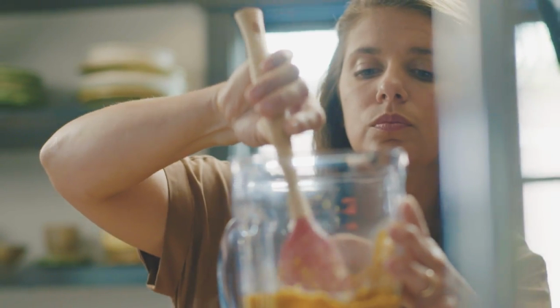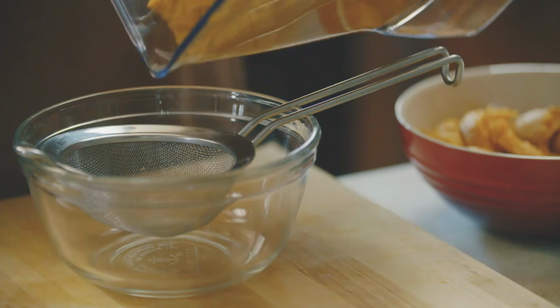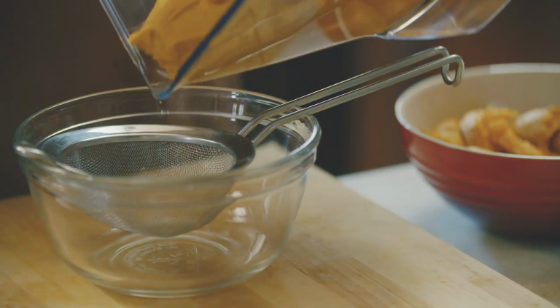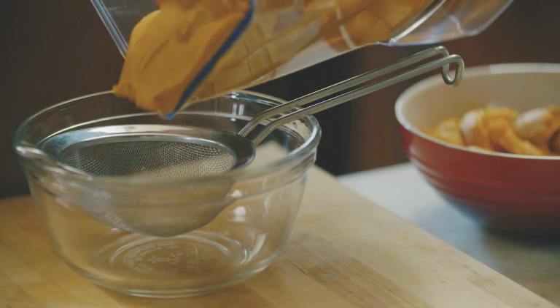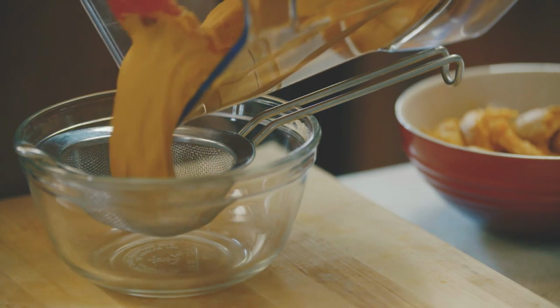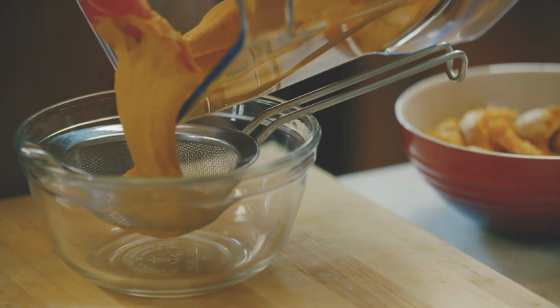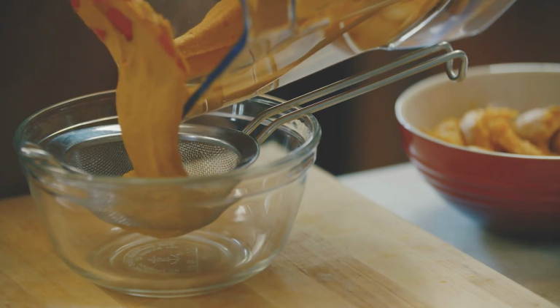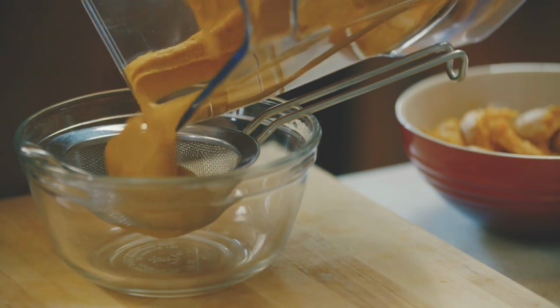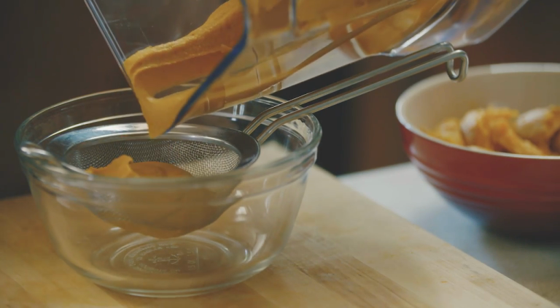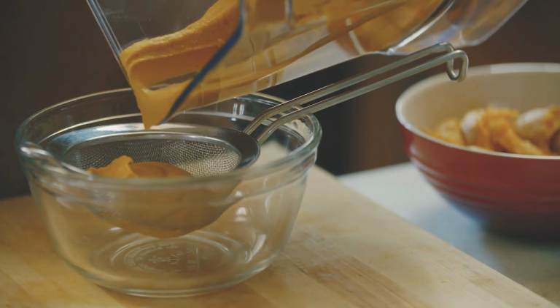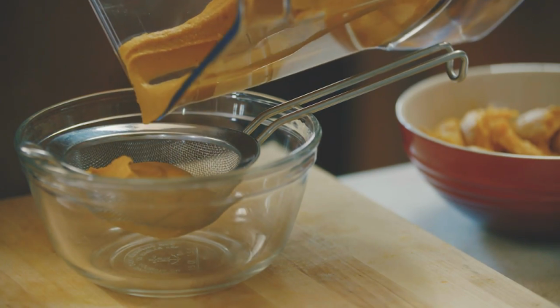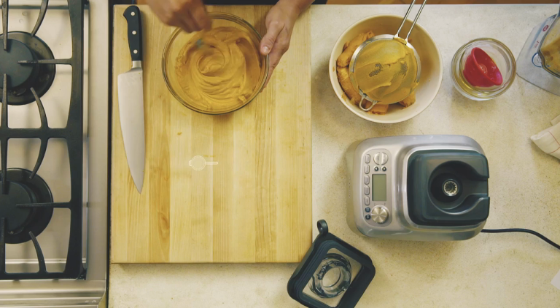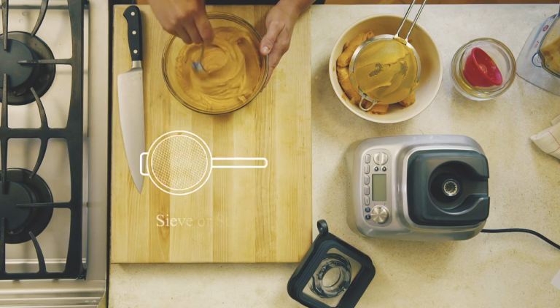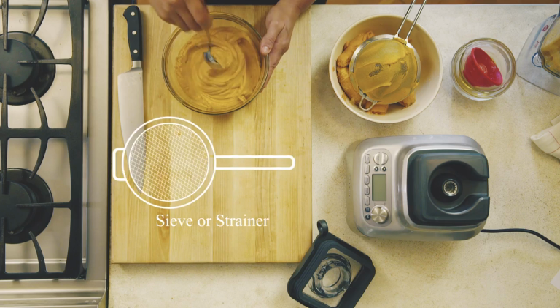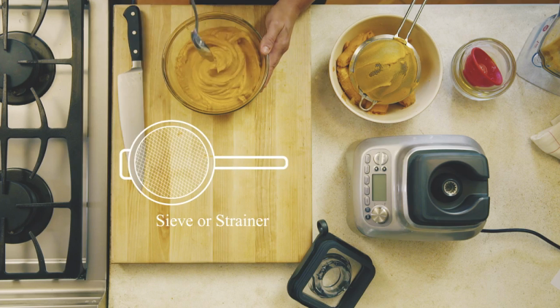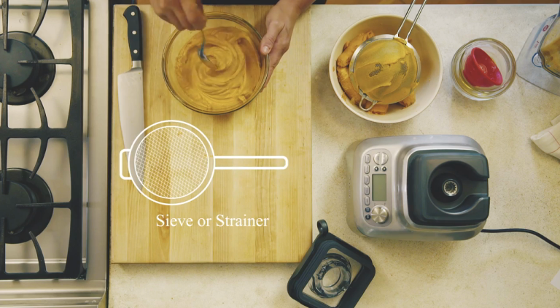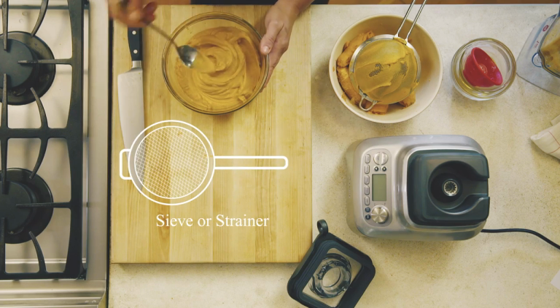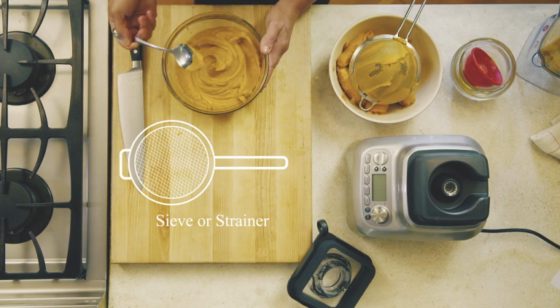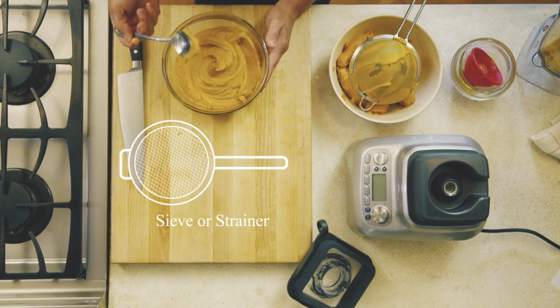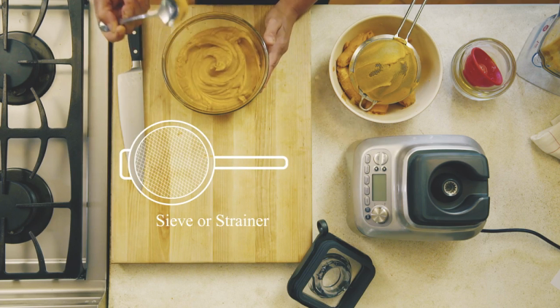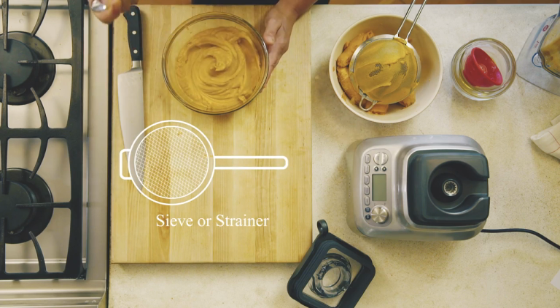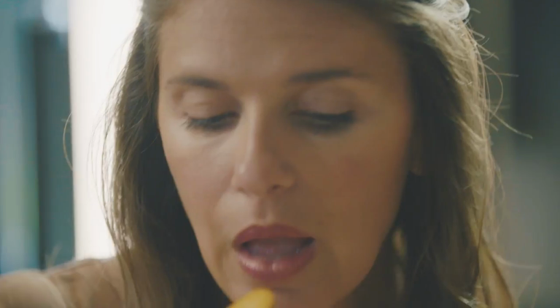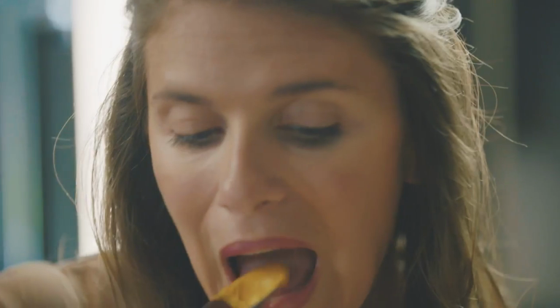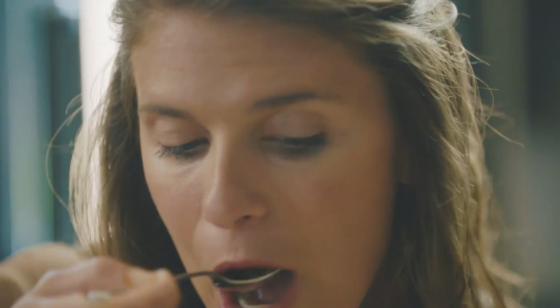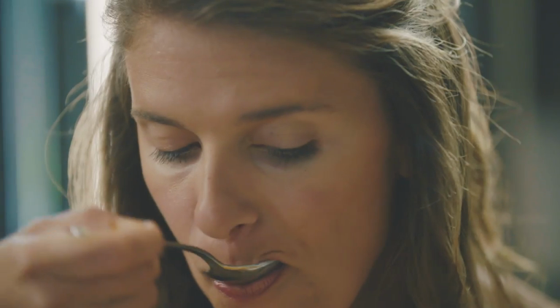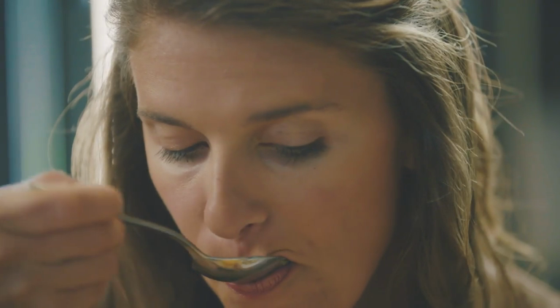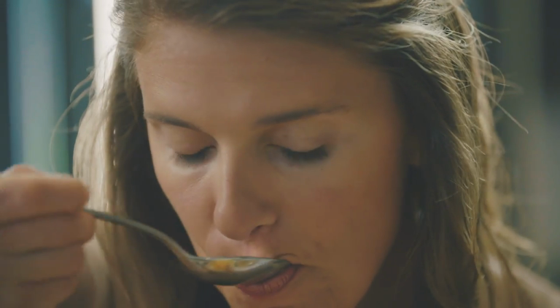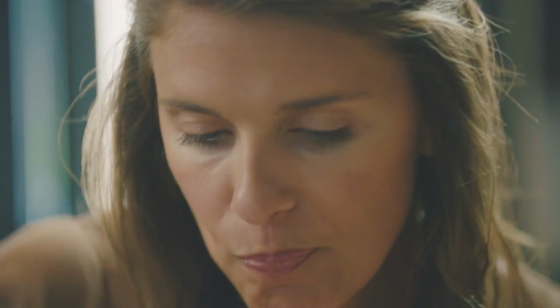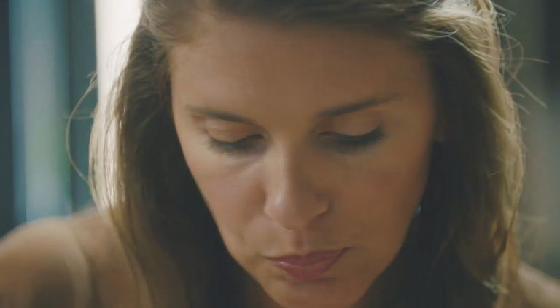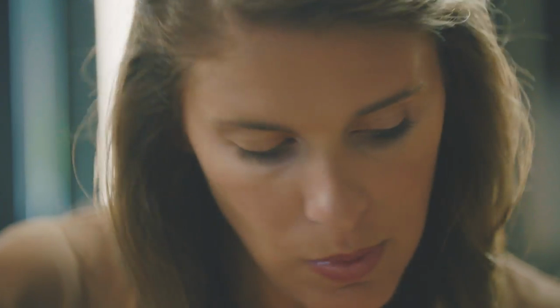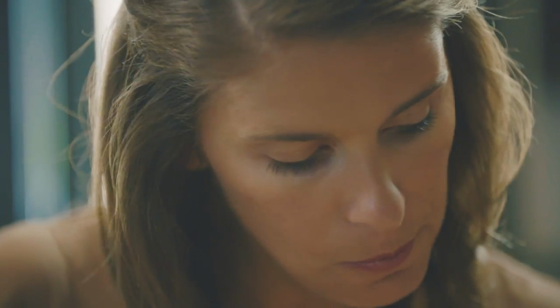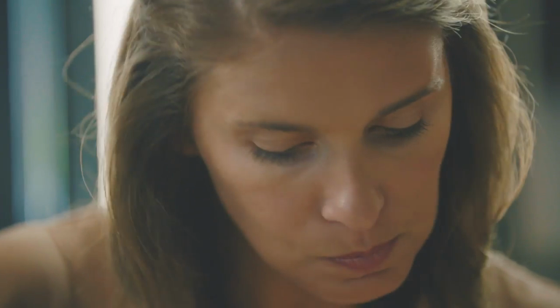Then to further refine it, you want to pass it through a fine mesh sieve or strainer as most people call it.